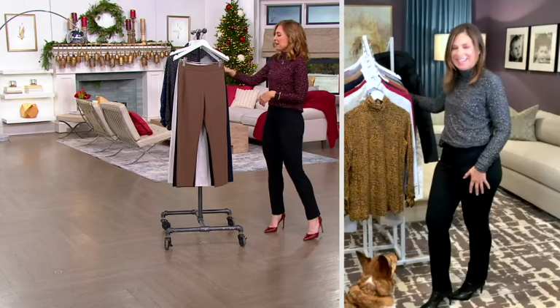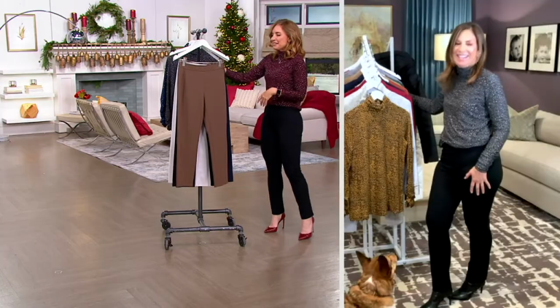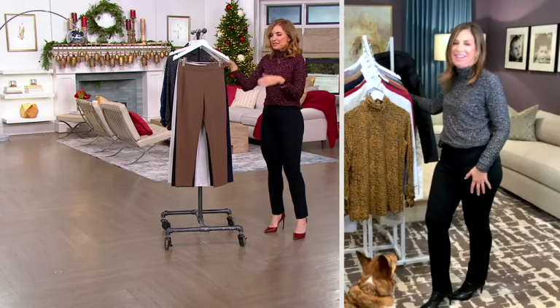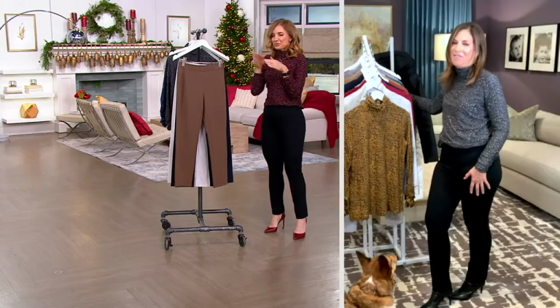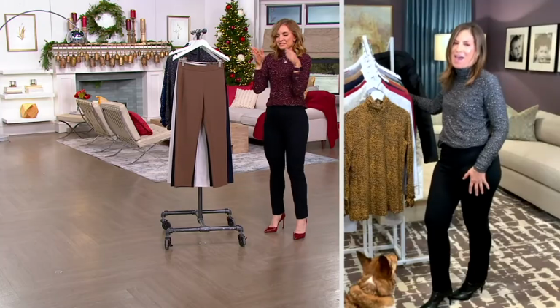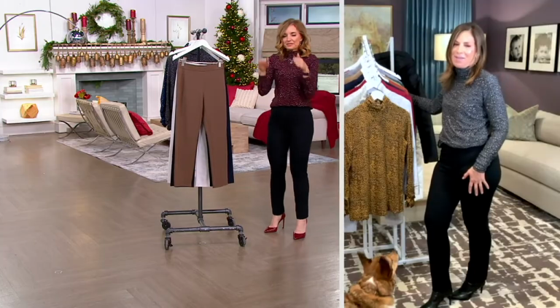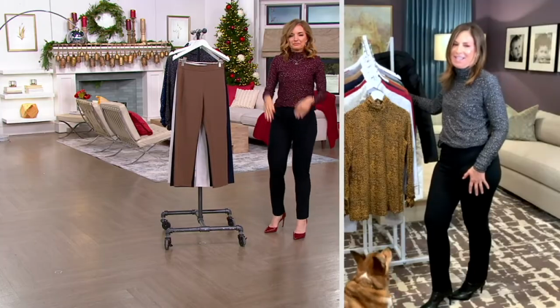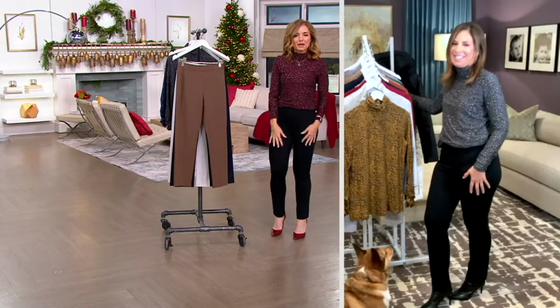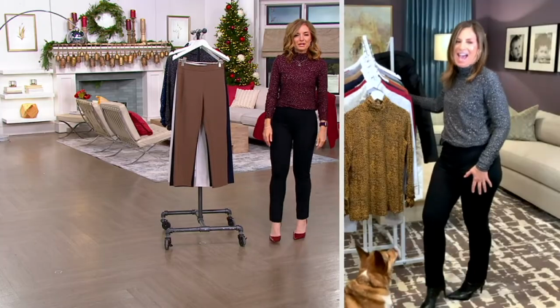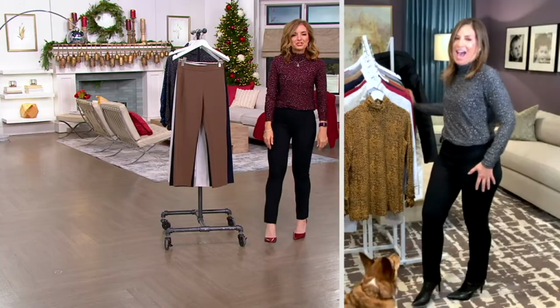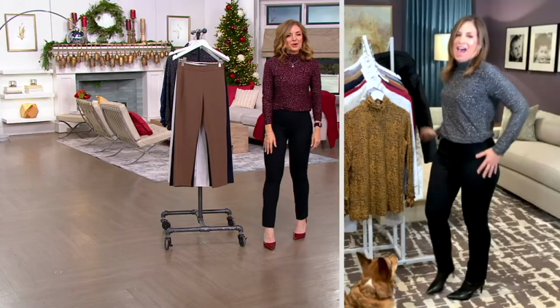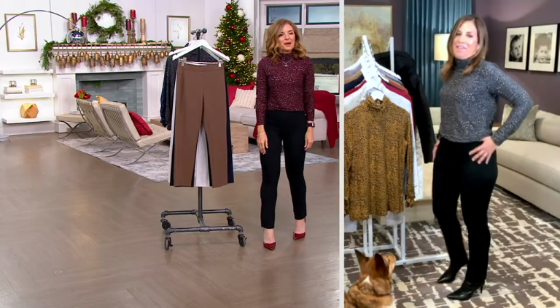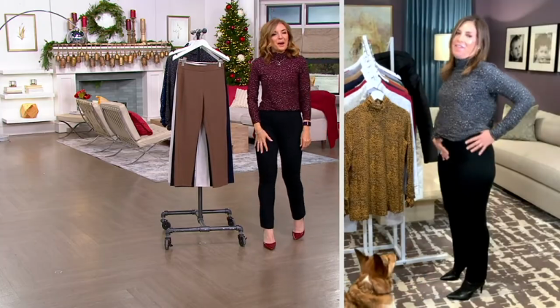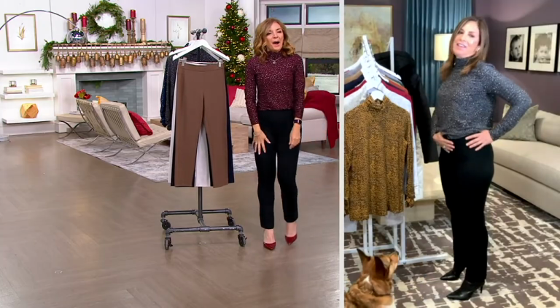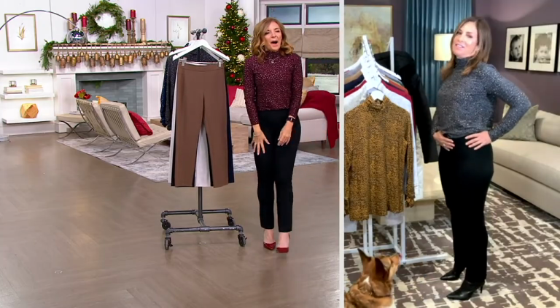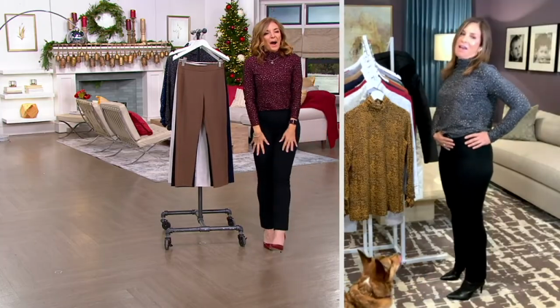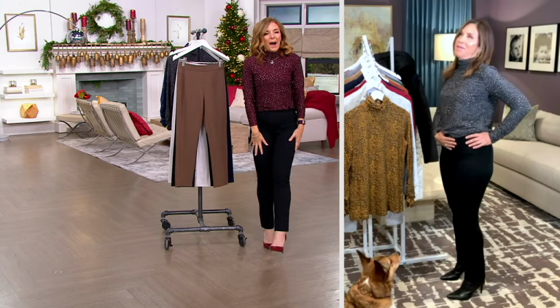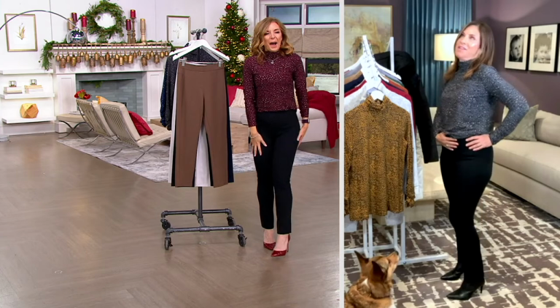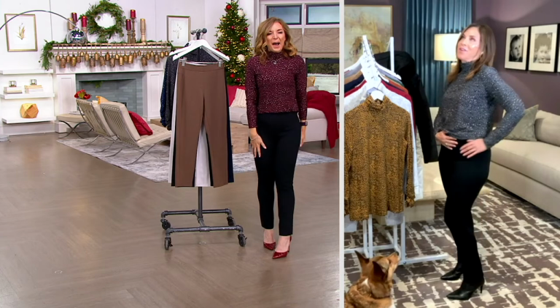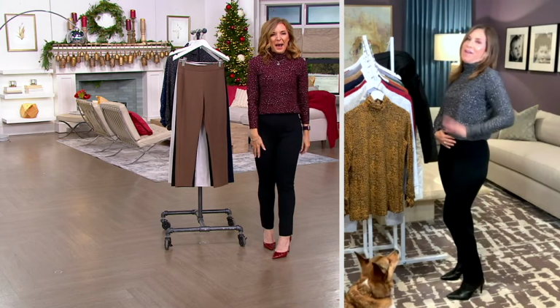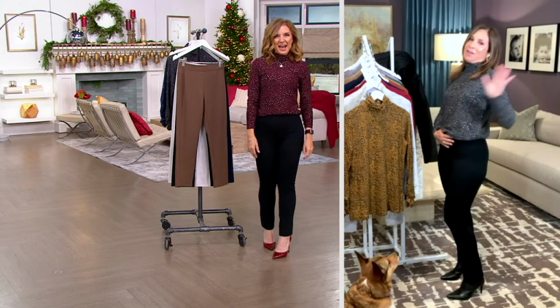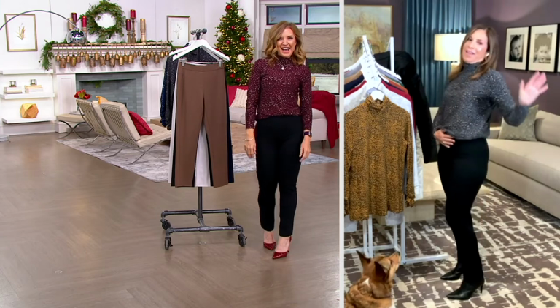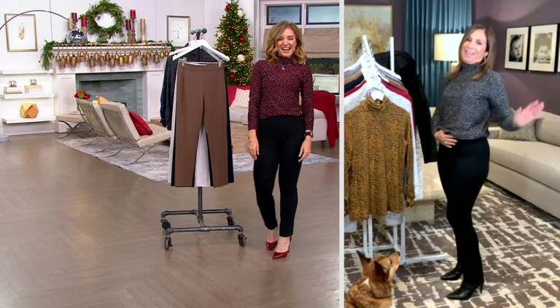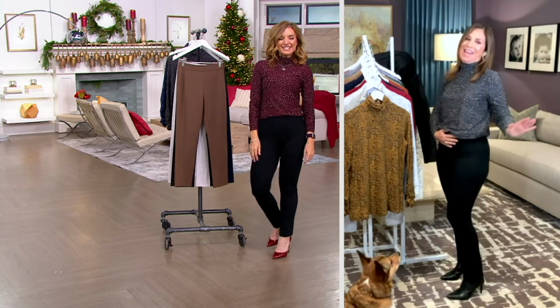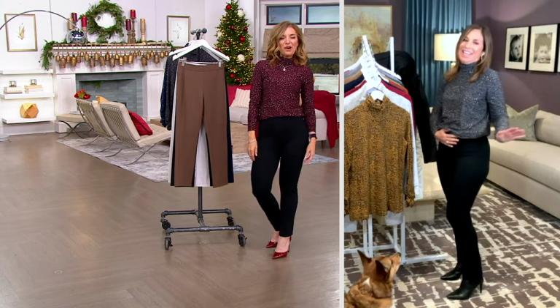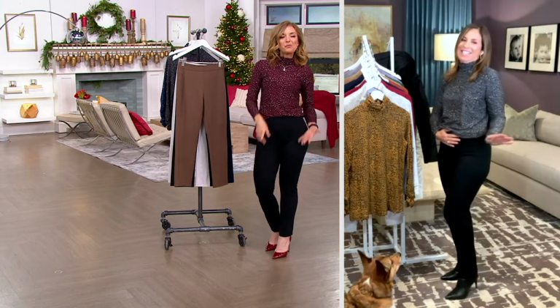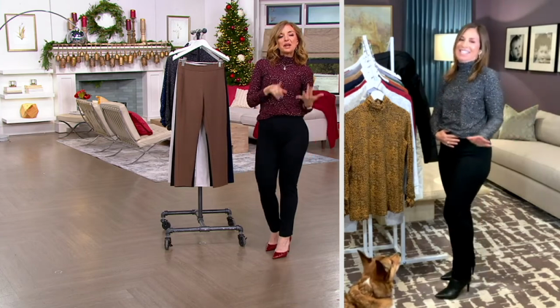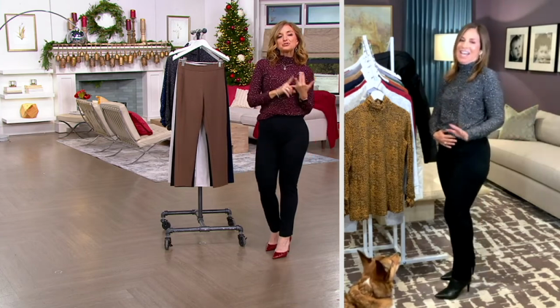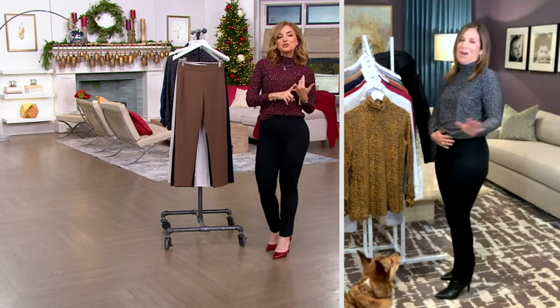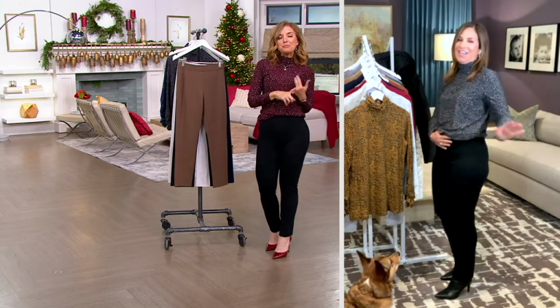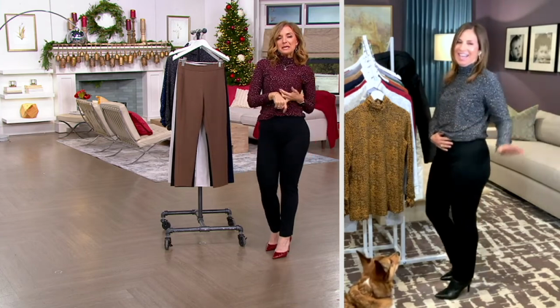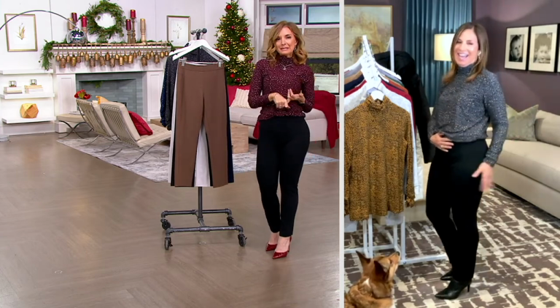Susan Pants equals my pick of the show. These — I mean — these are everything.